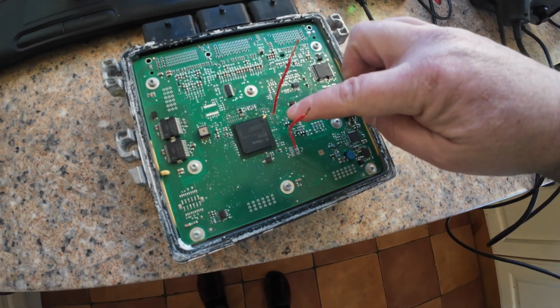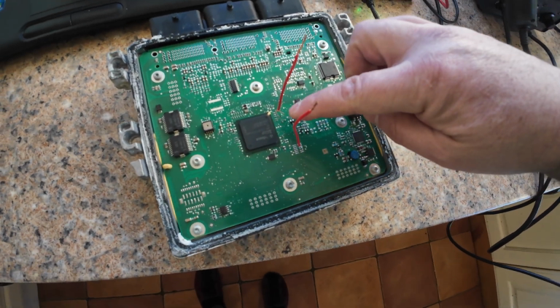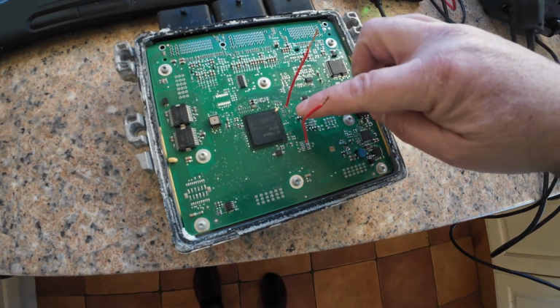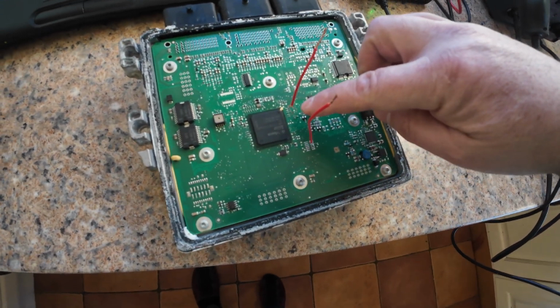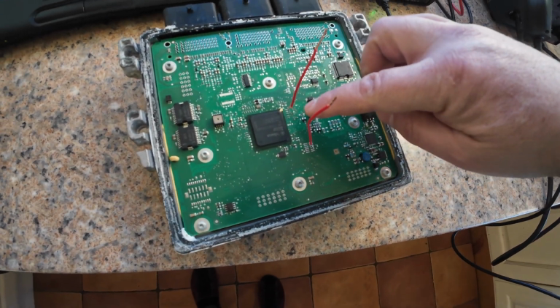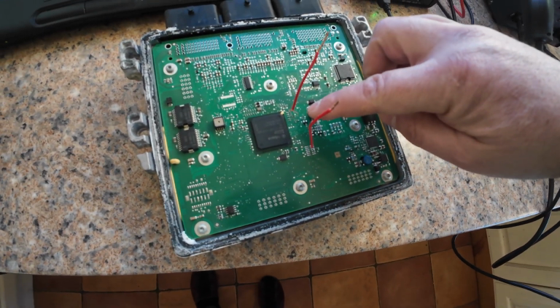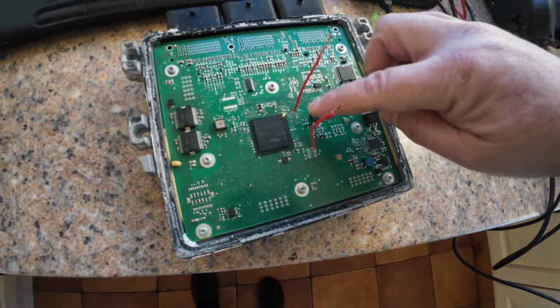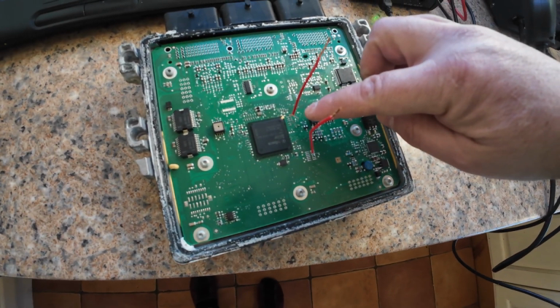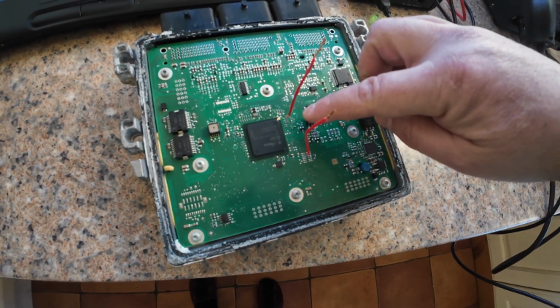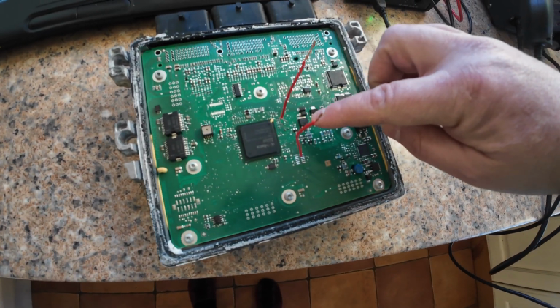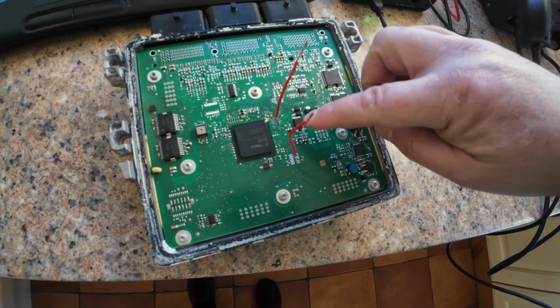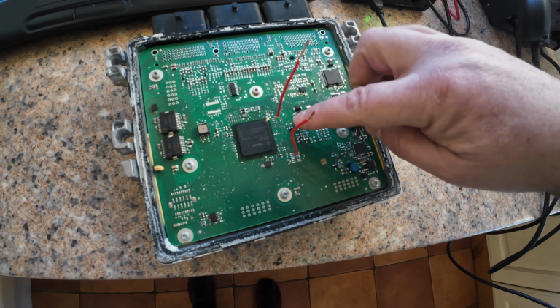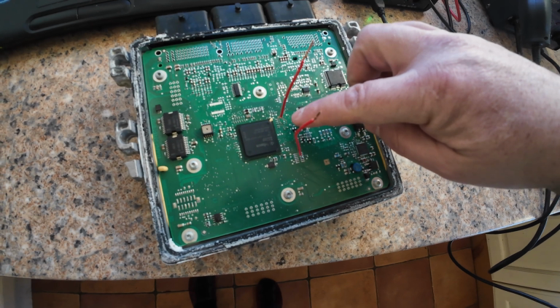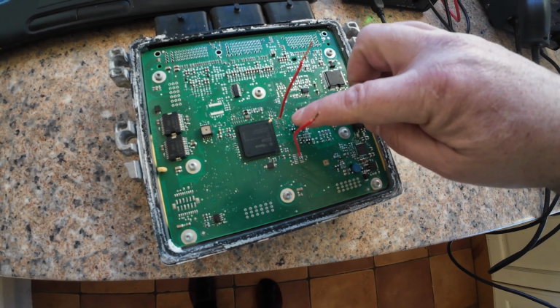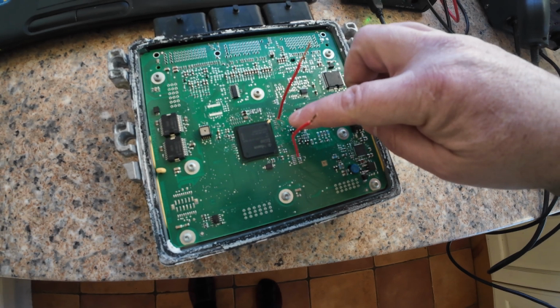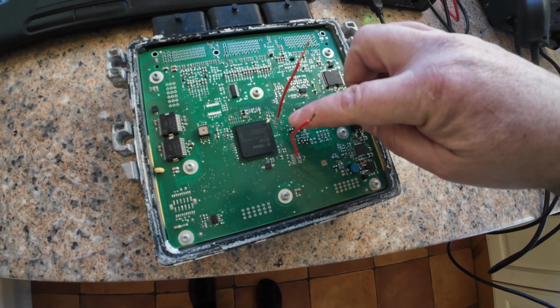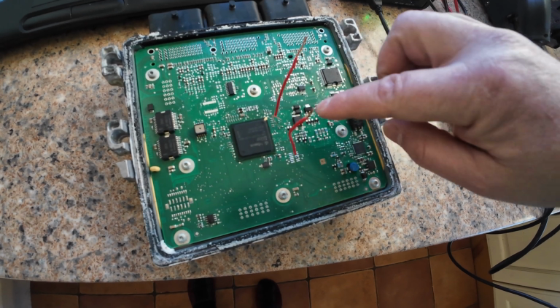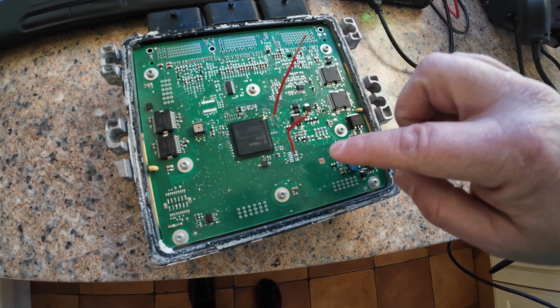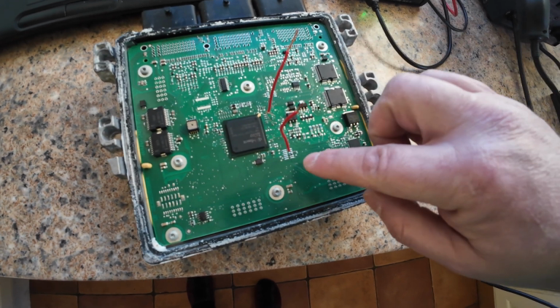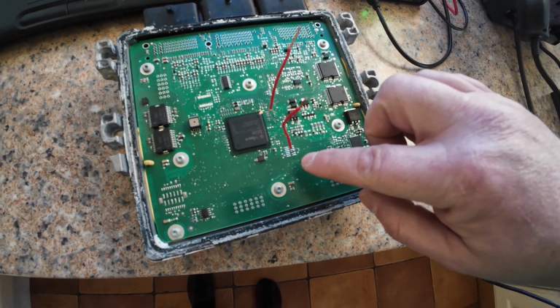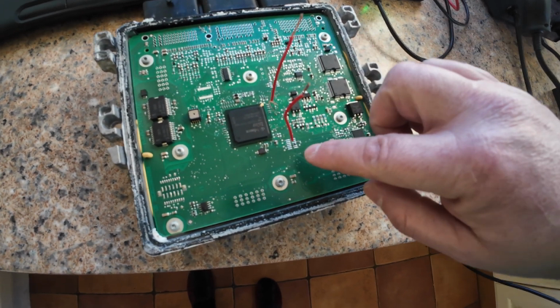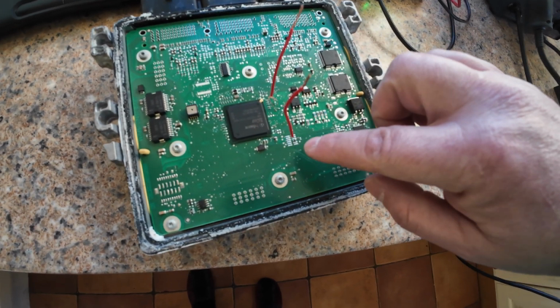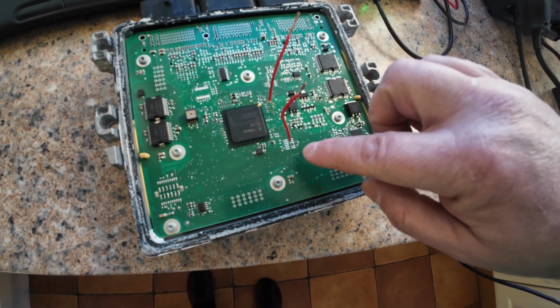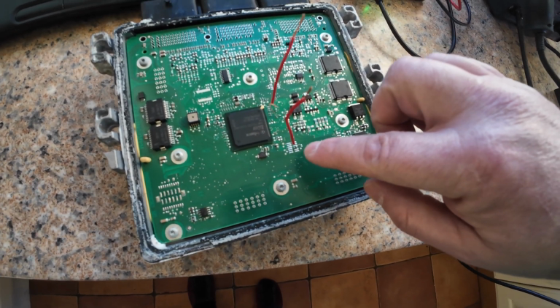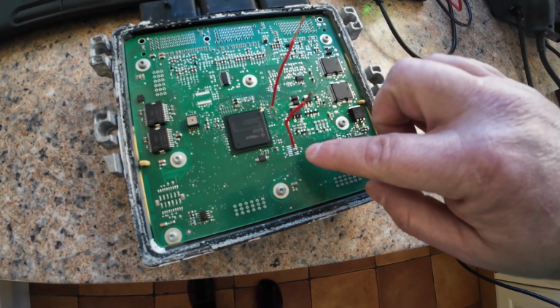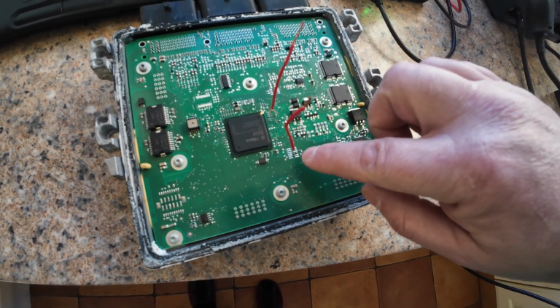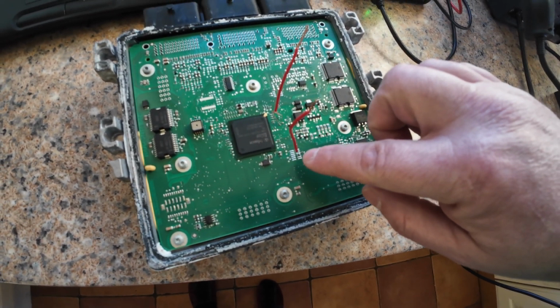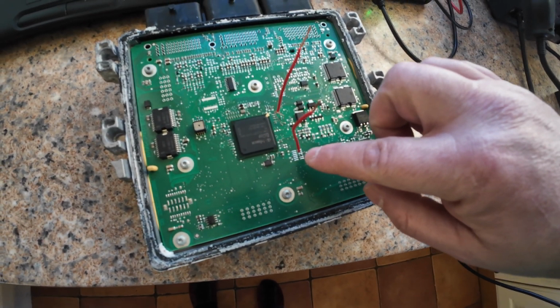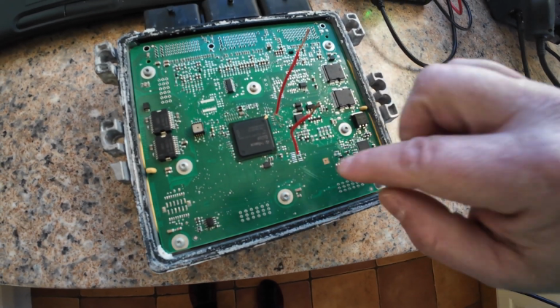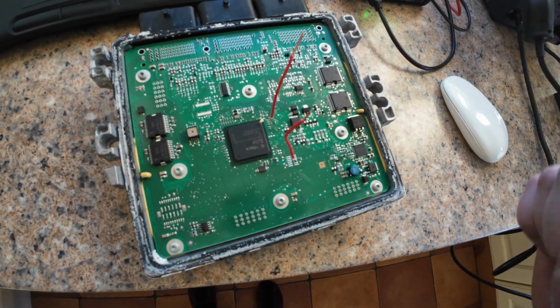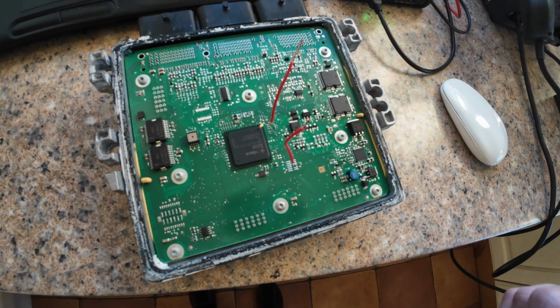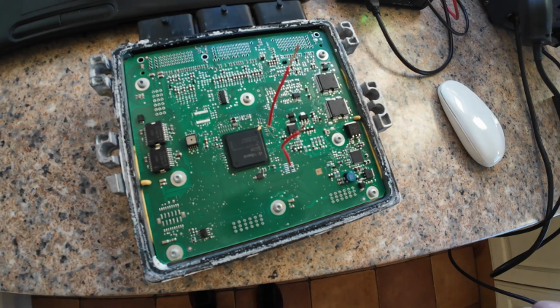Those three wires are all together connected to each other, and this one is a single wire.